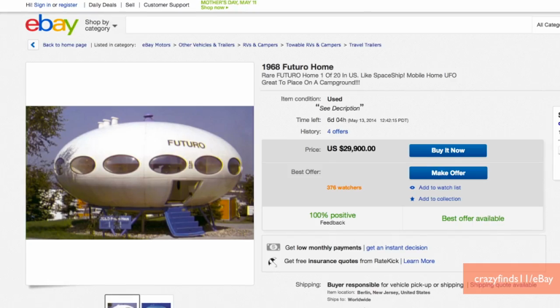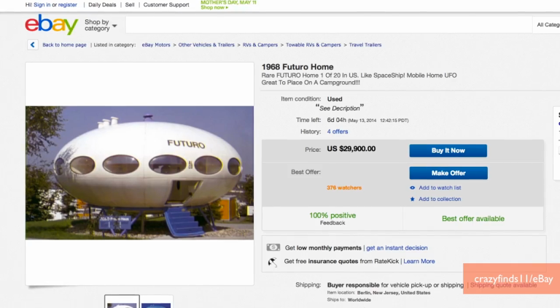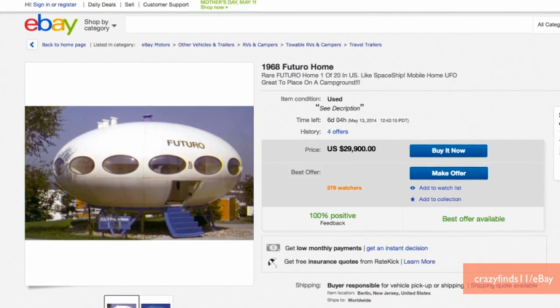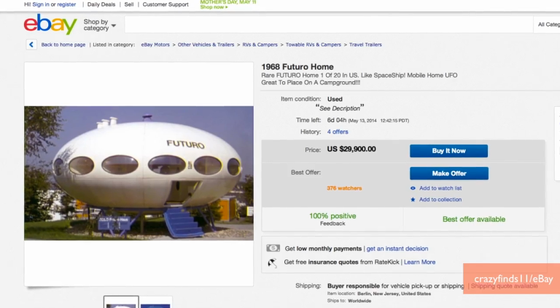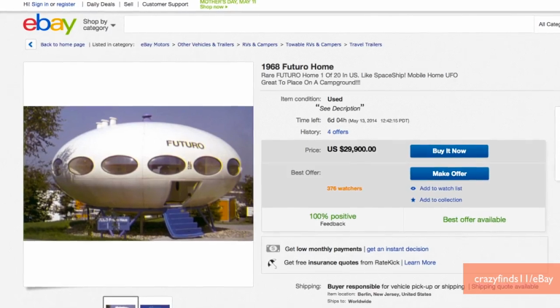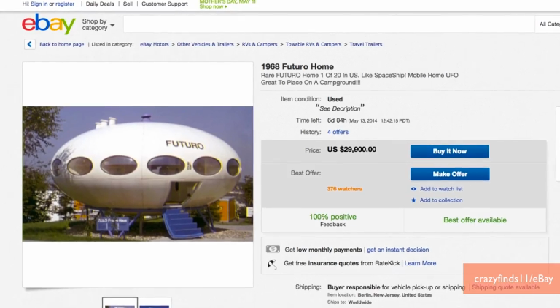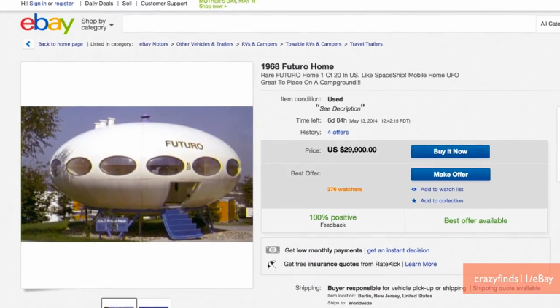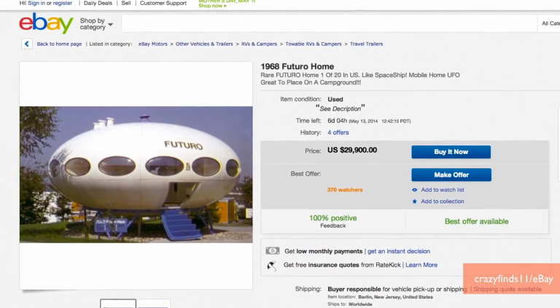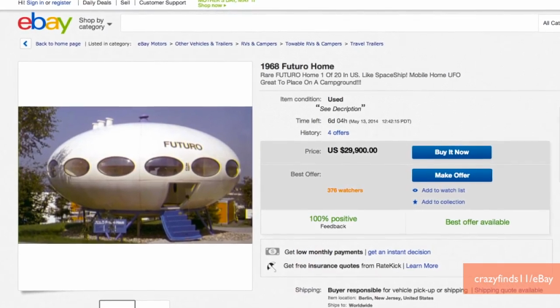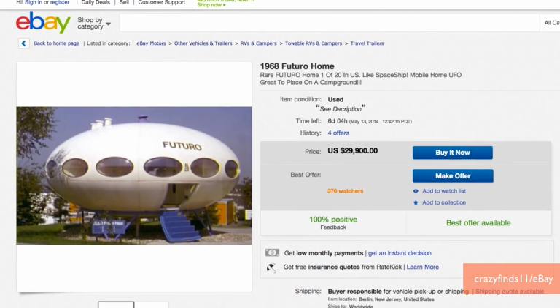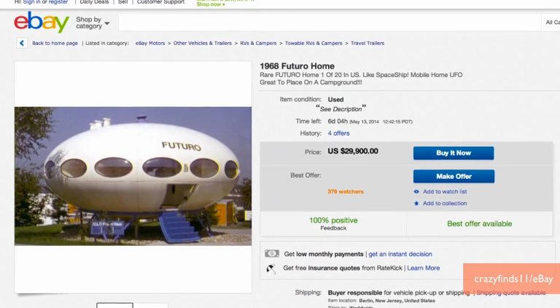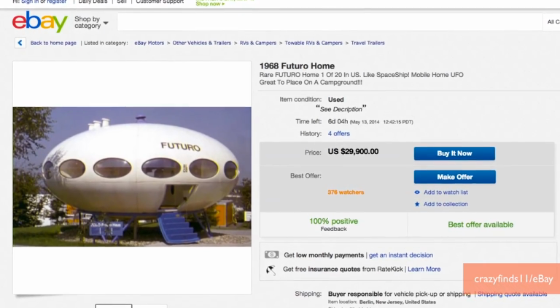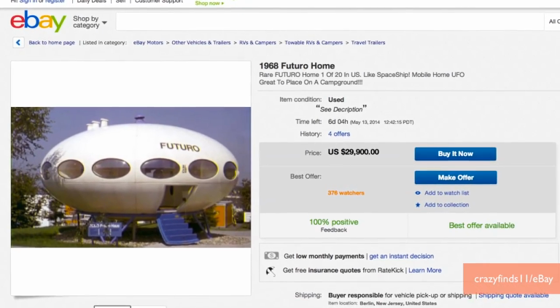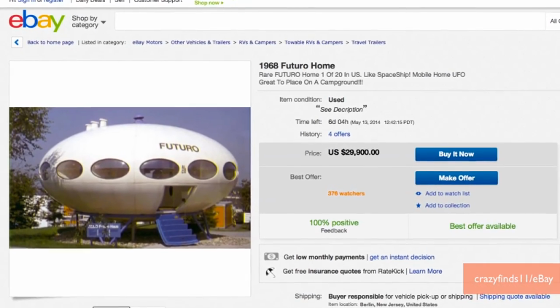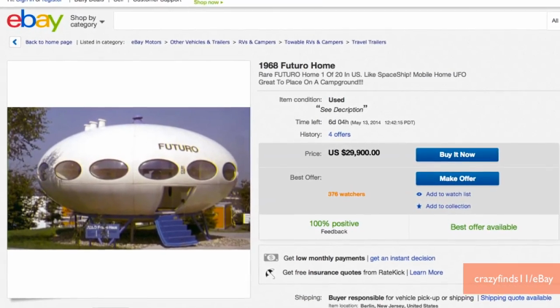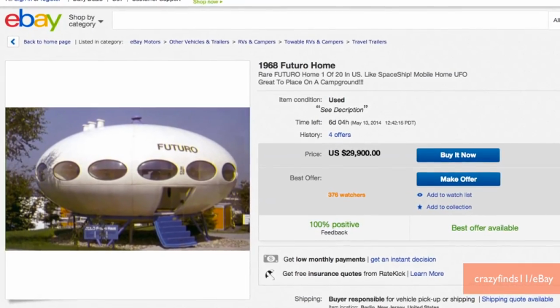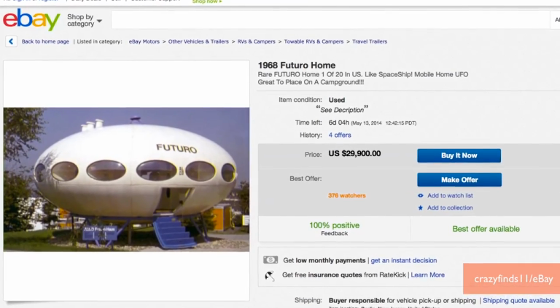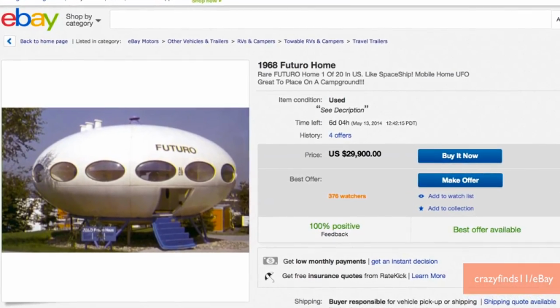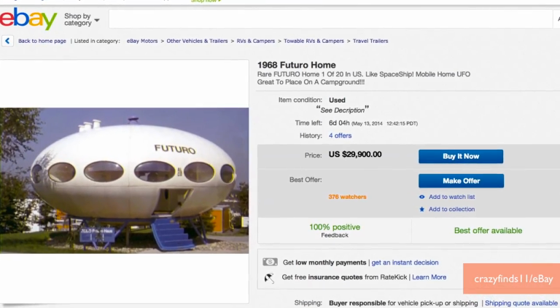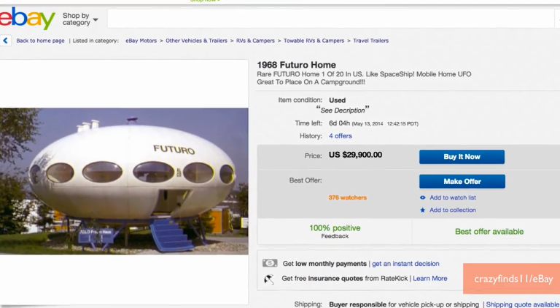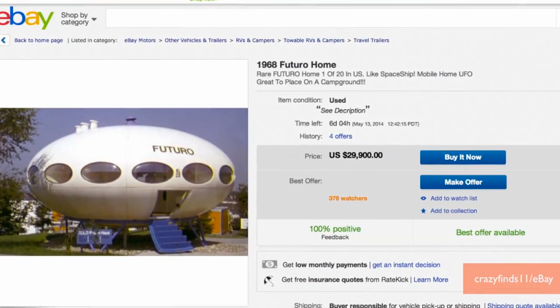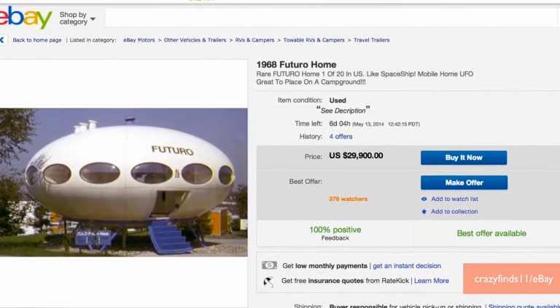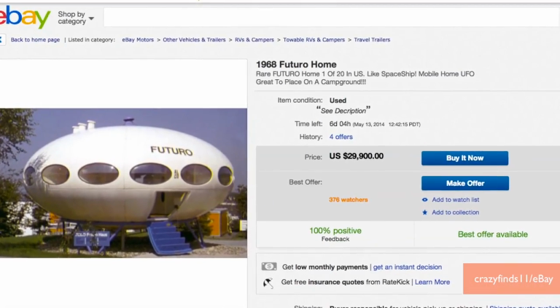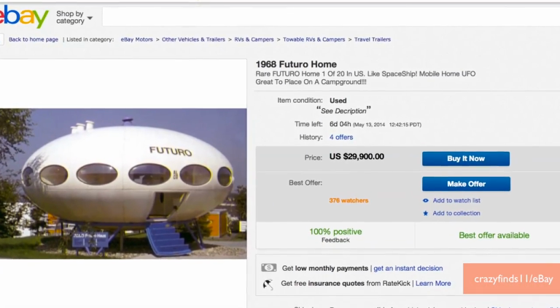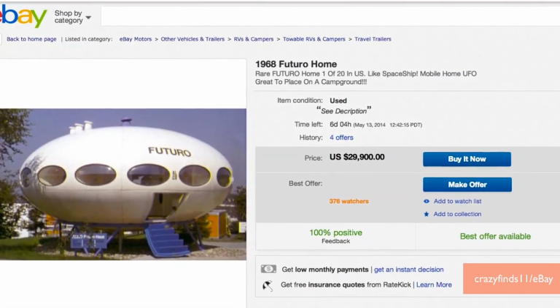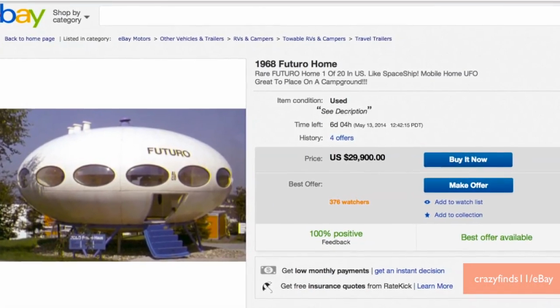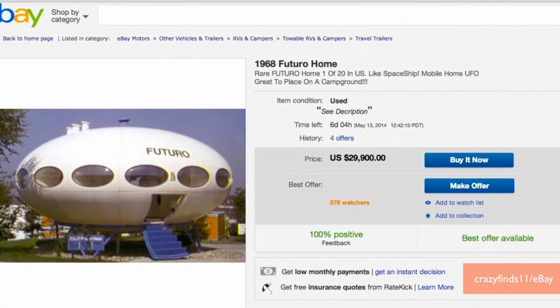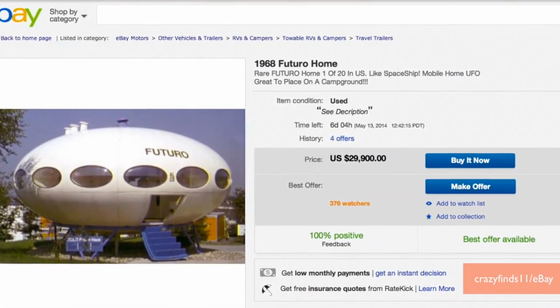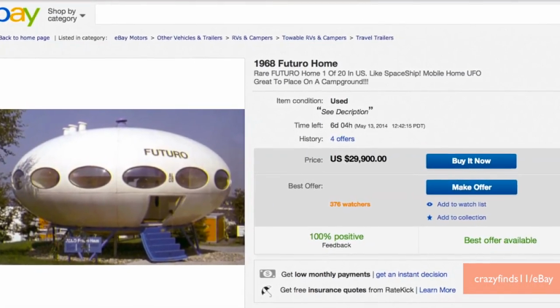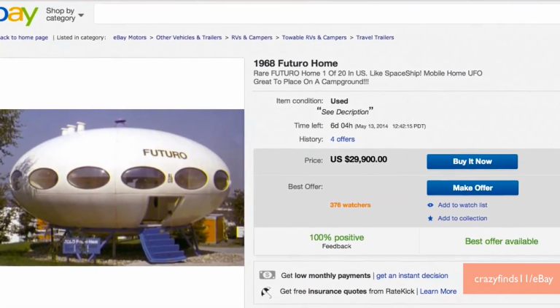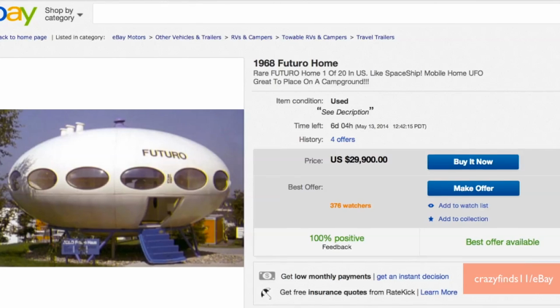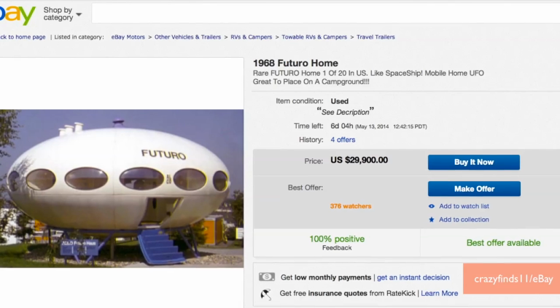Someone on eBay is selling a rare Futuro home from 1968, with the buy-it-now price listed as $29,900.